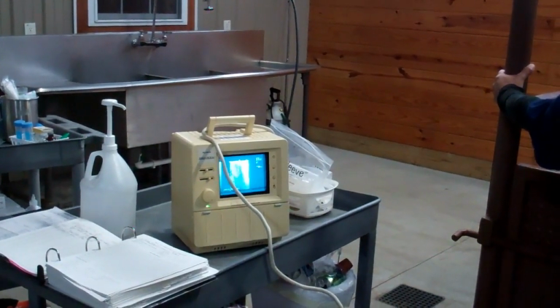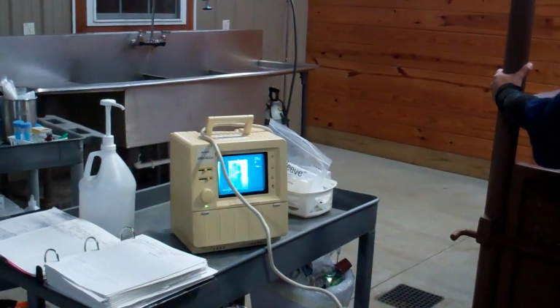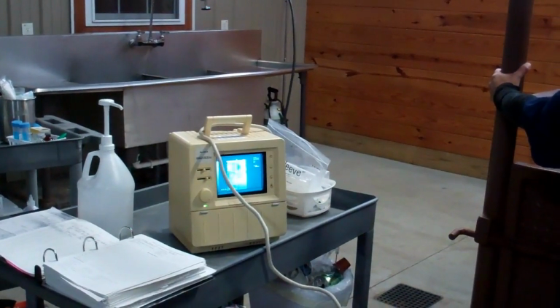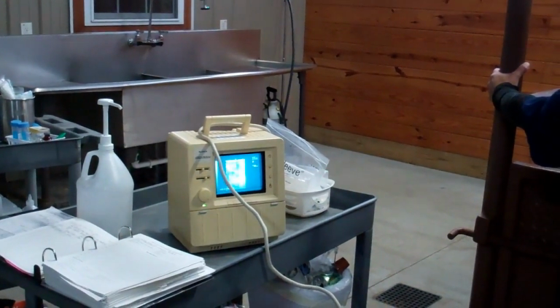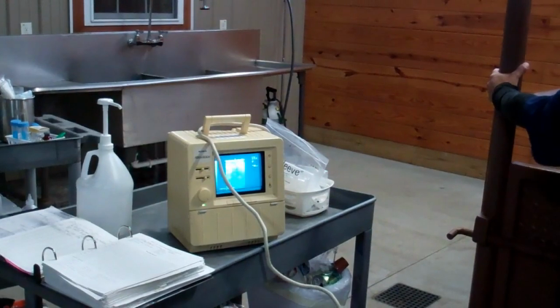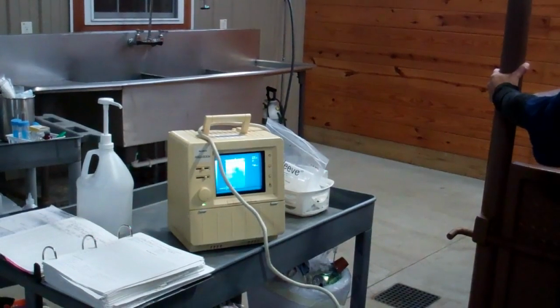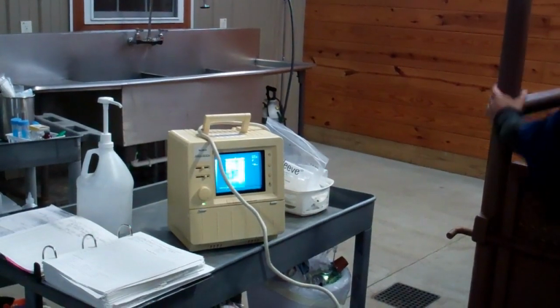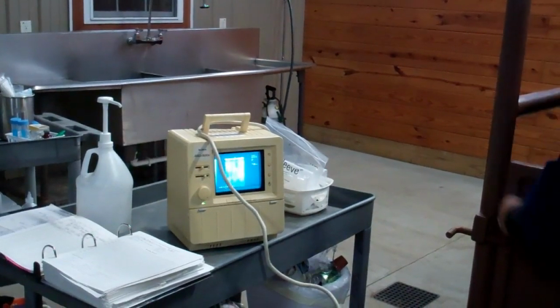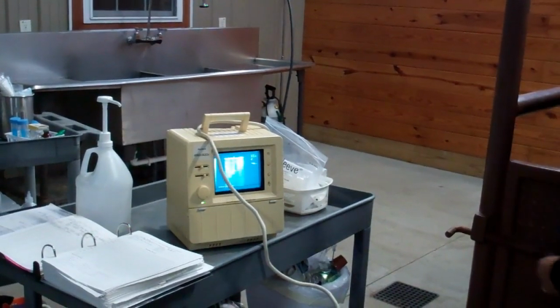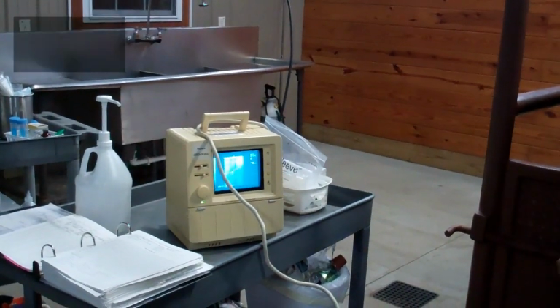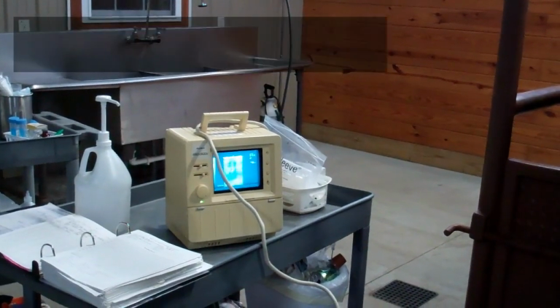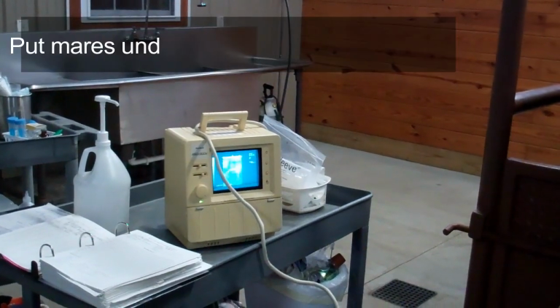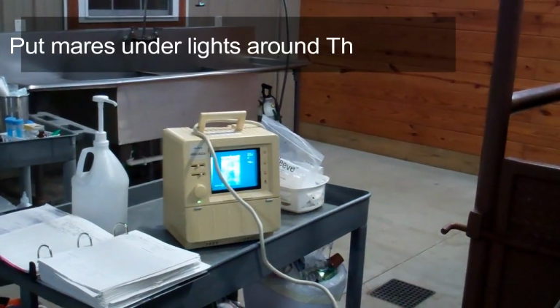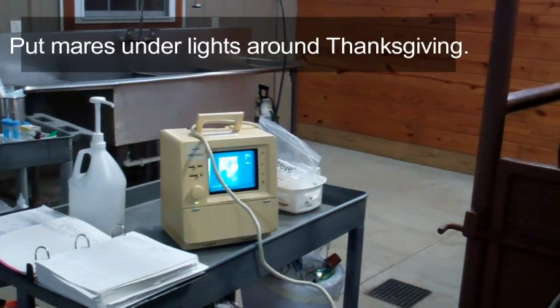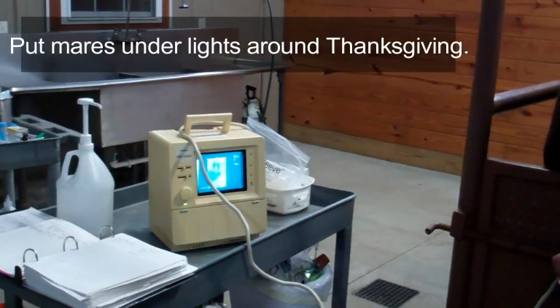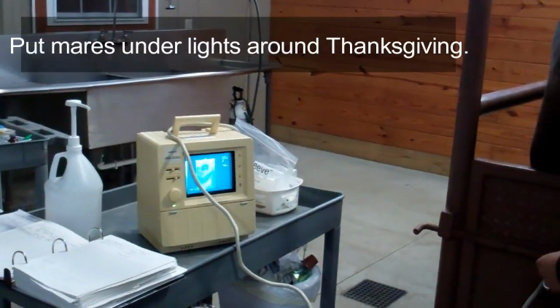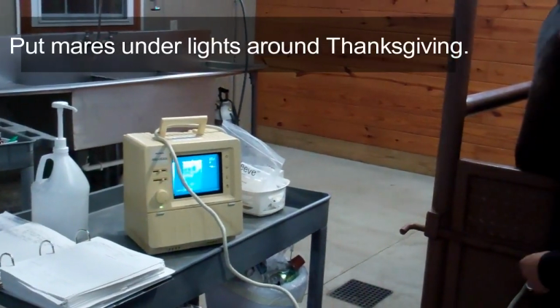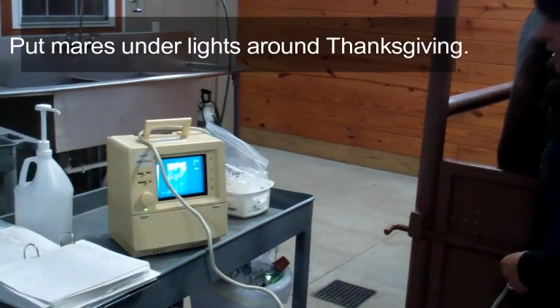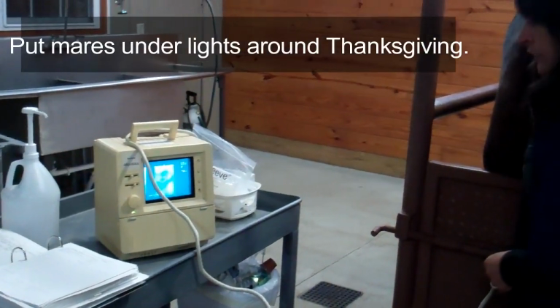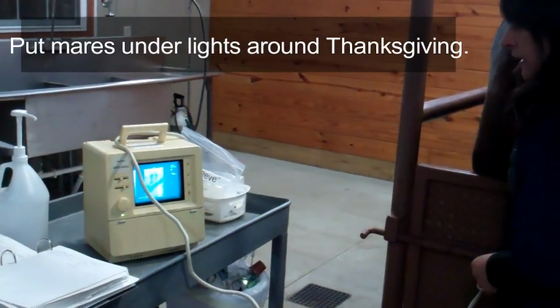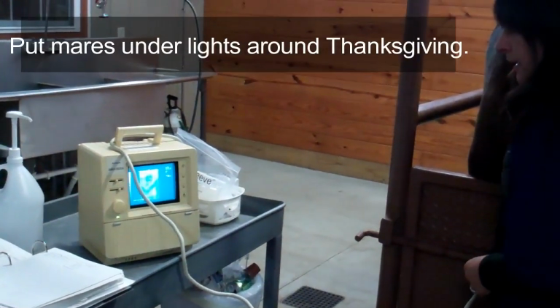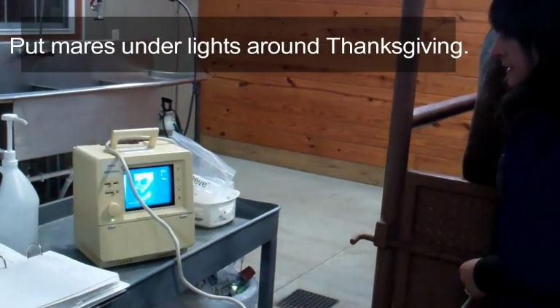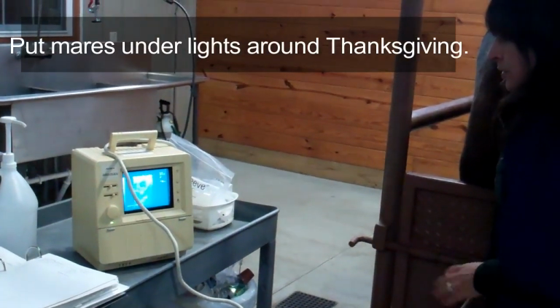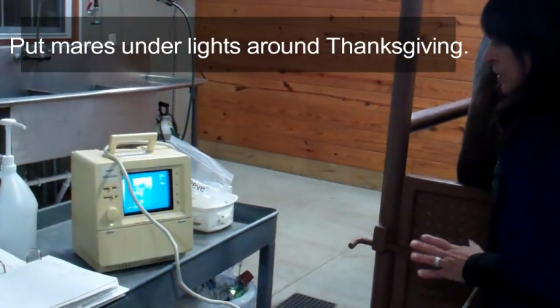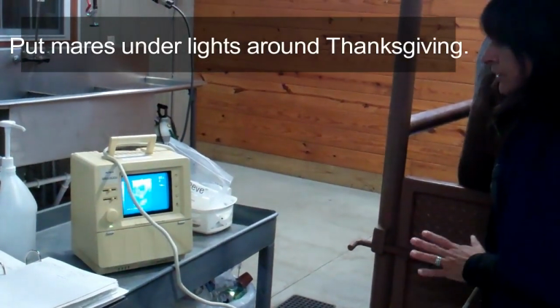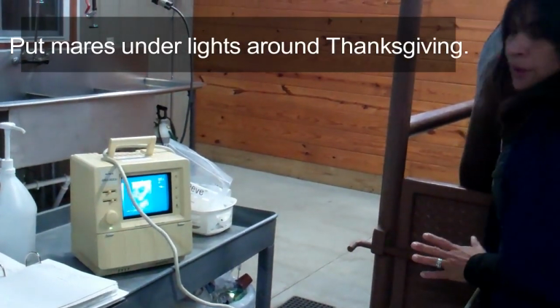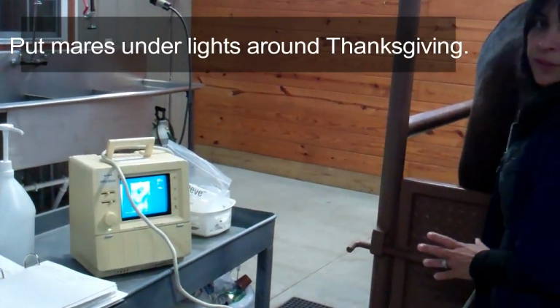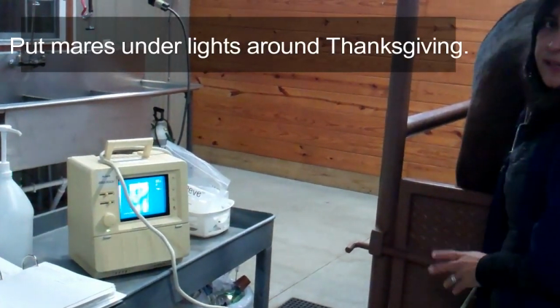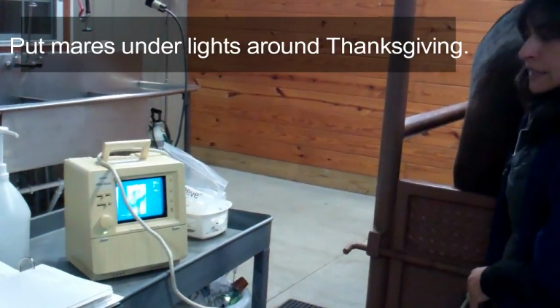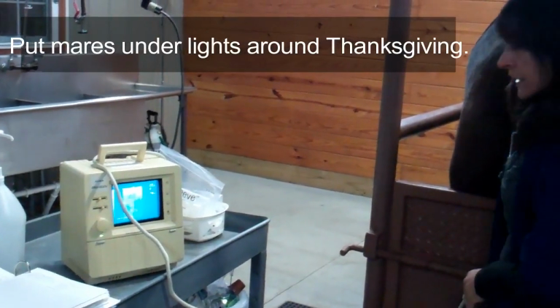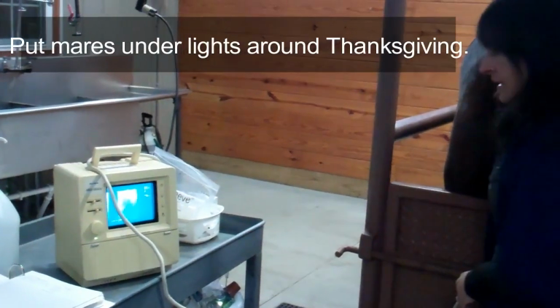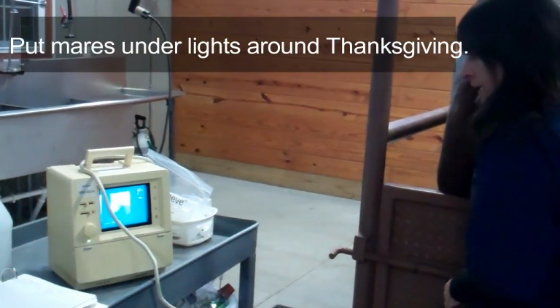It is at this time of the year that we start mares on their lights, usually around Thanksgiving time.